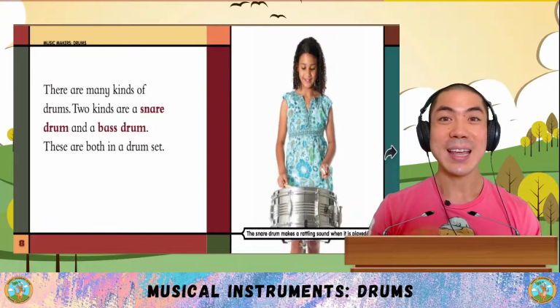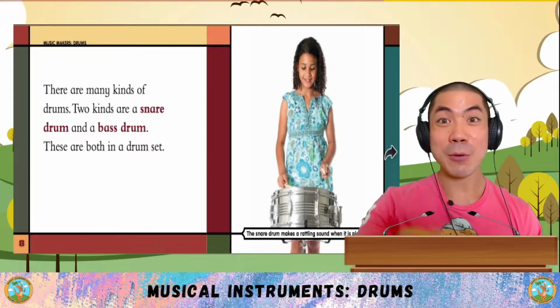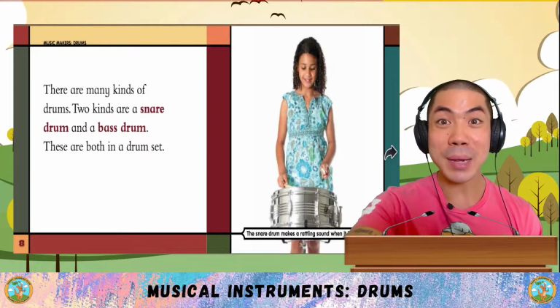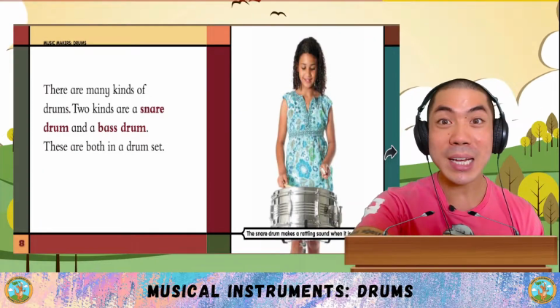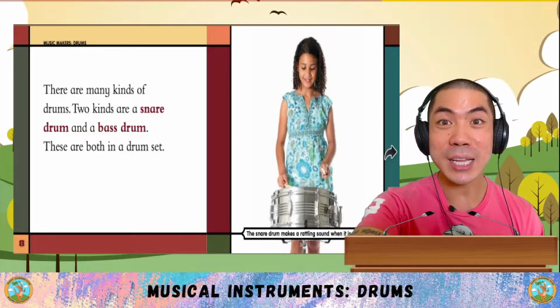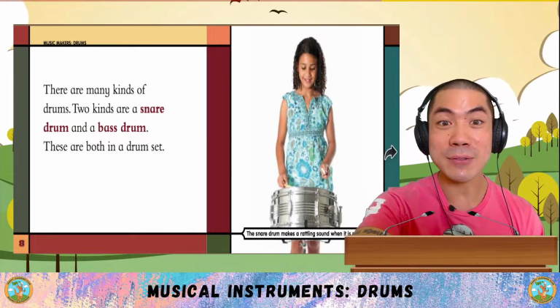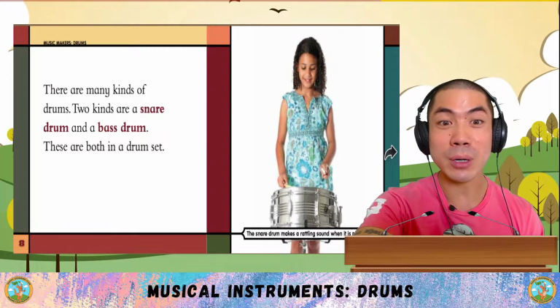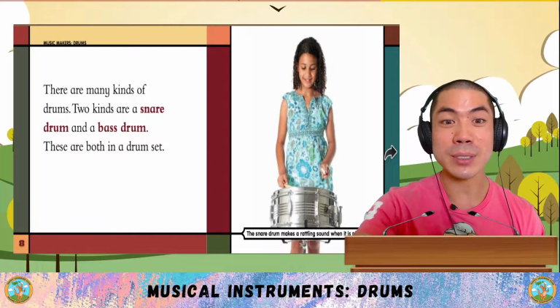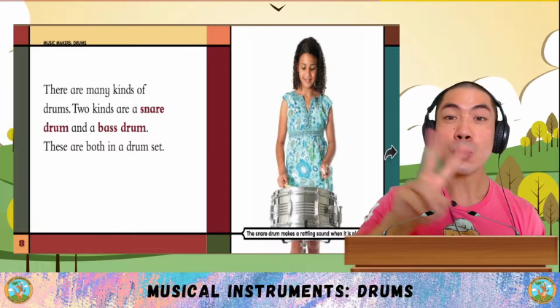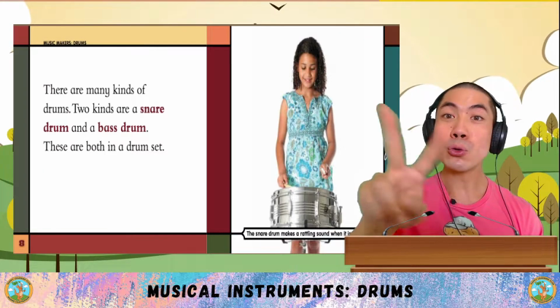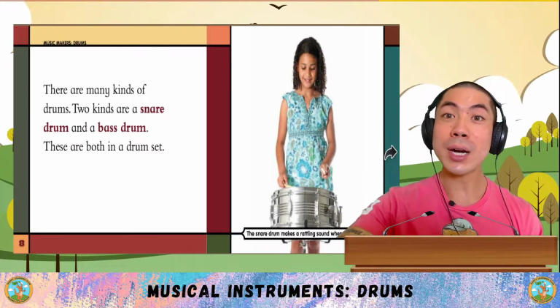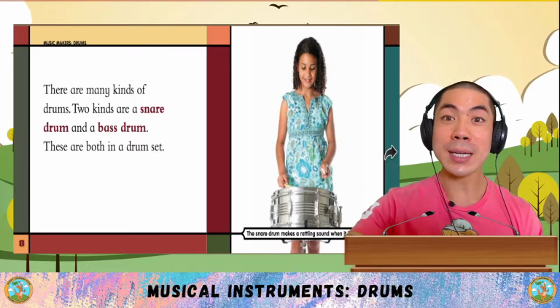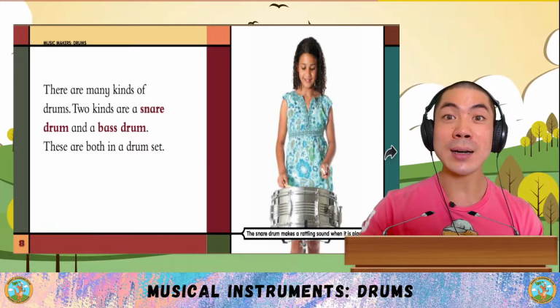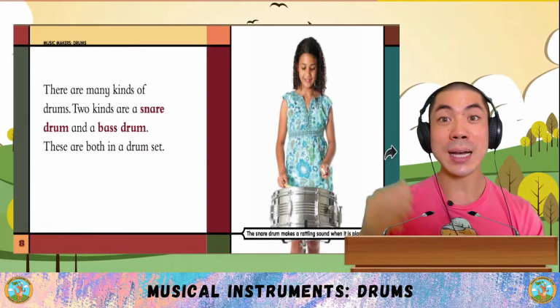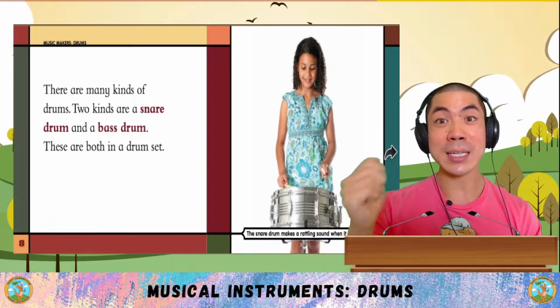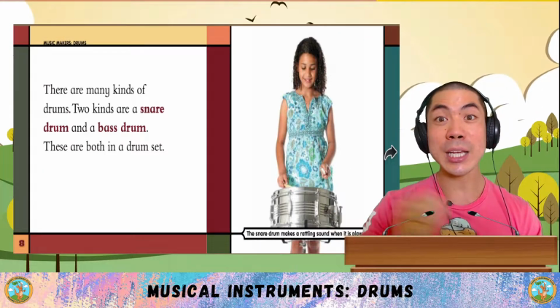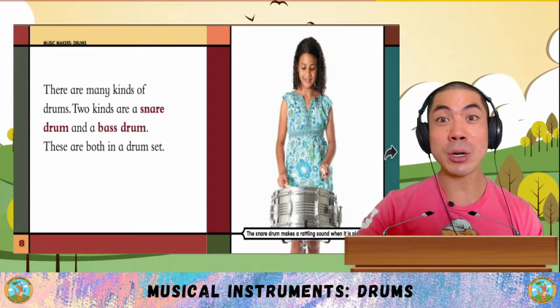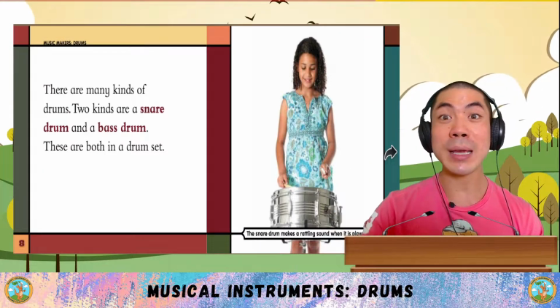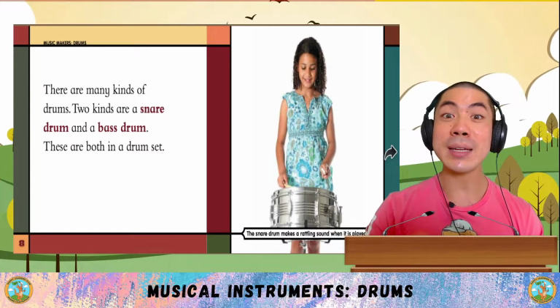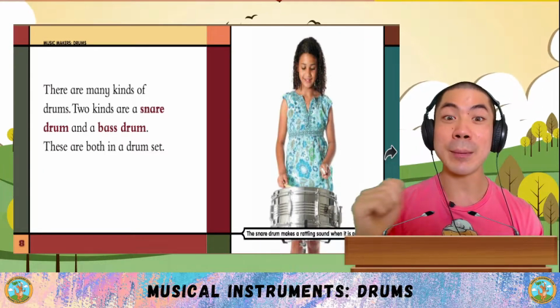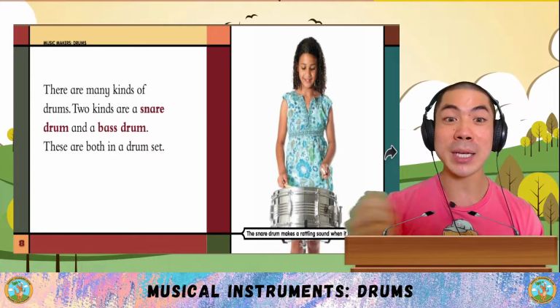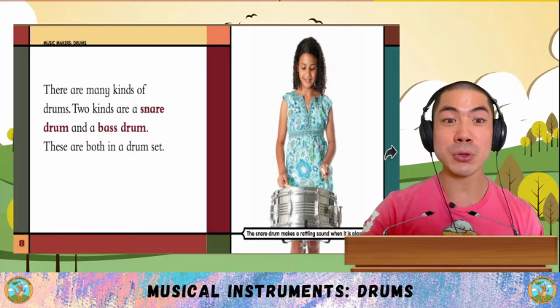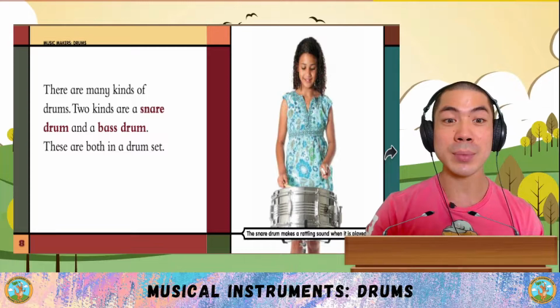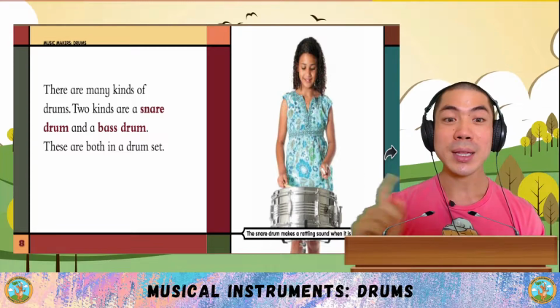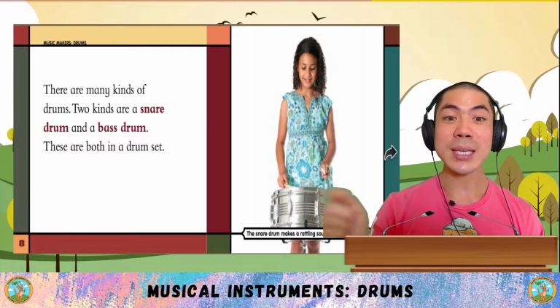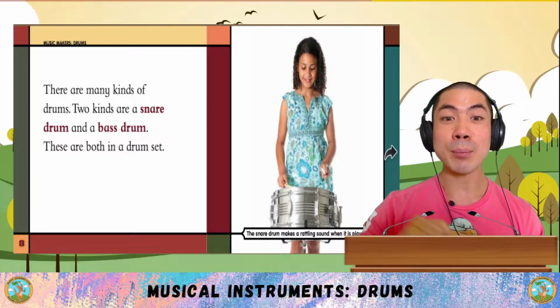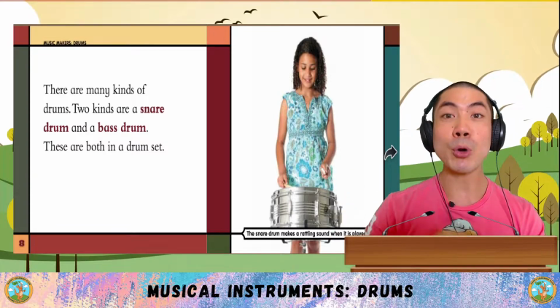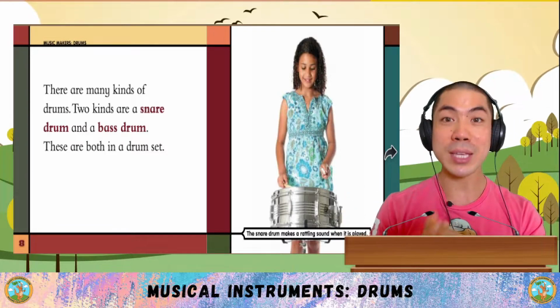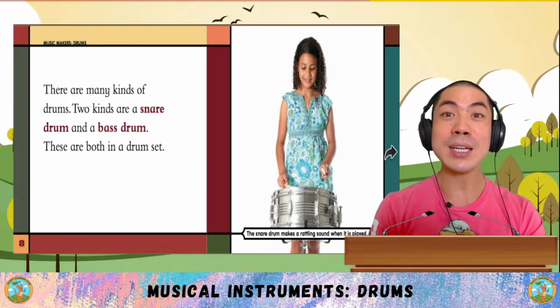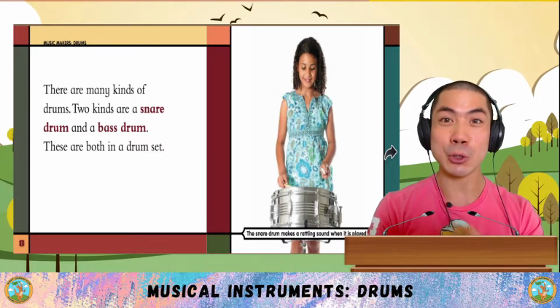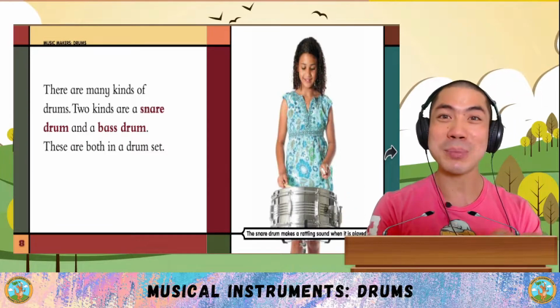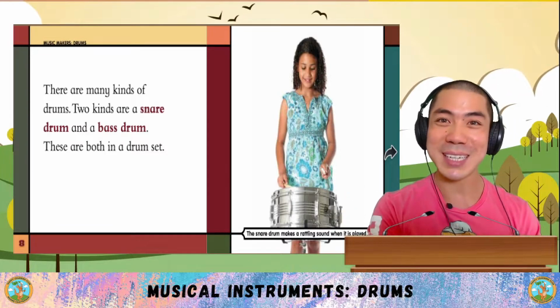There are many kinds of drums. Two kinds are a snare drum and a bass drum. These are both in a drum set.